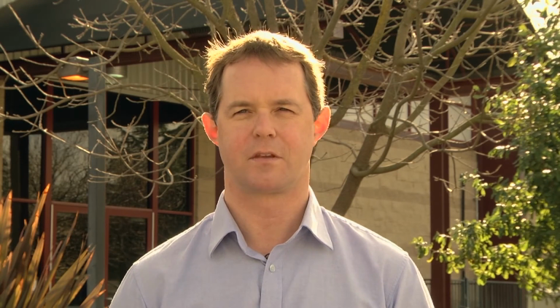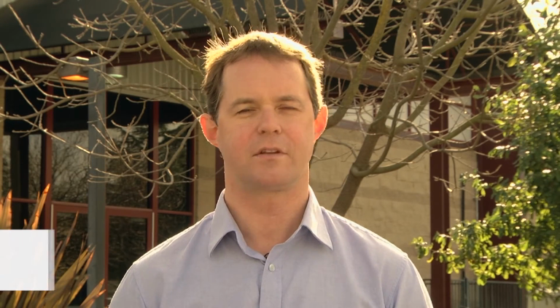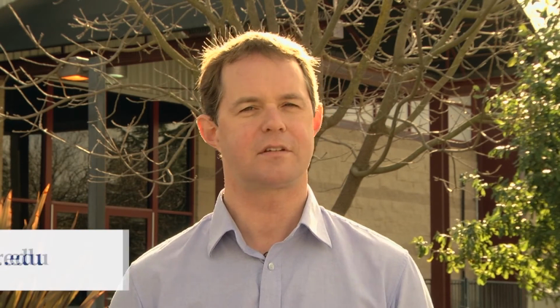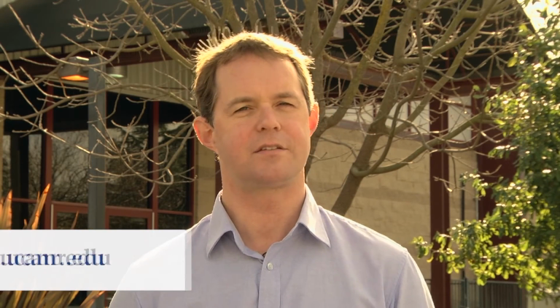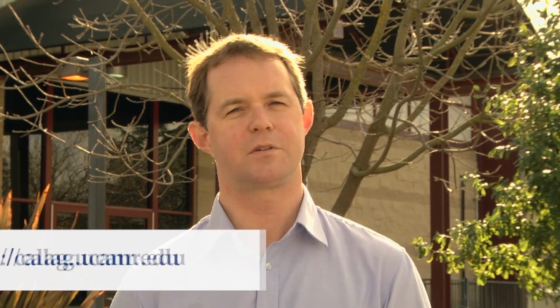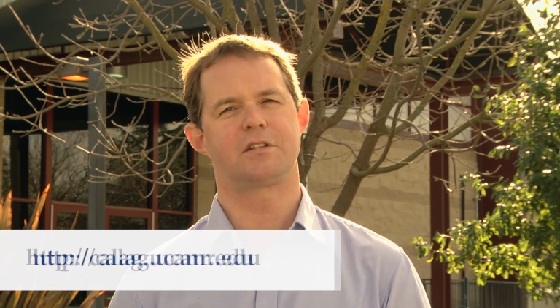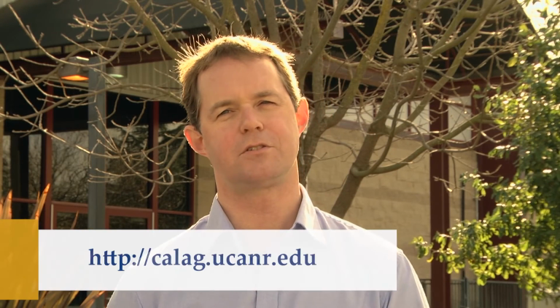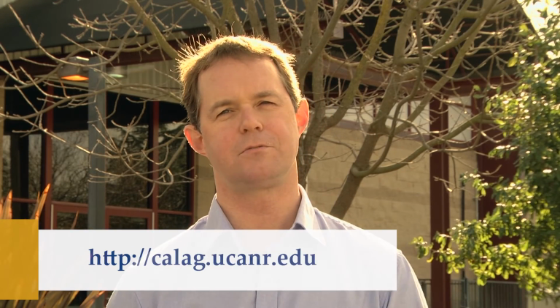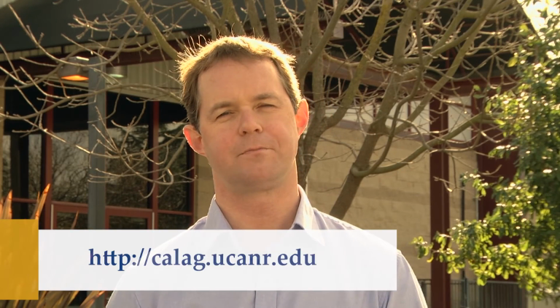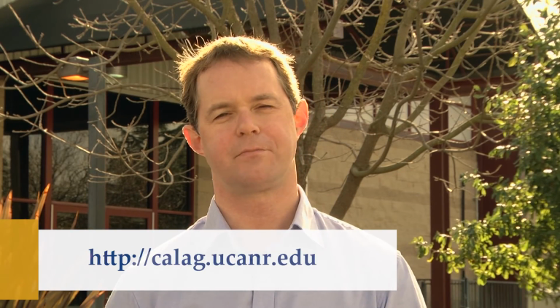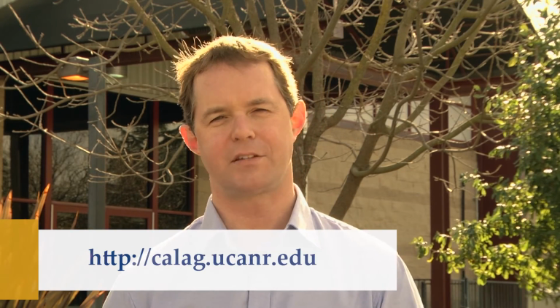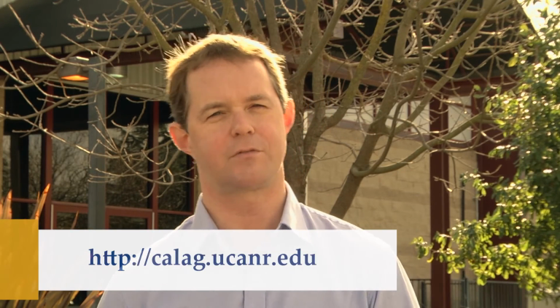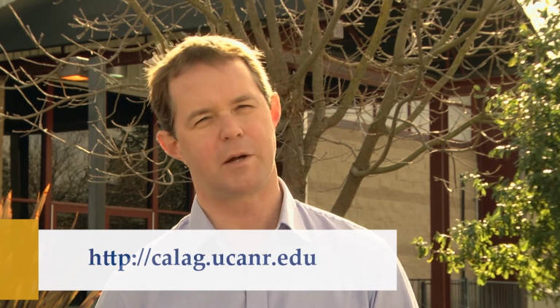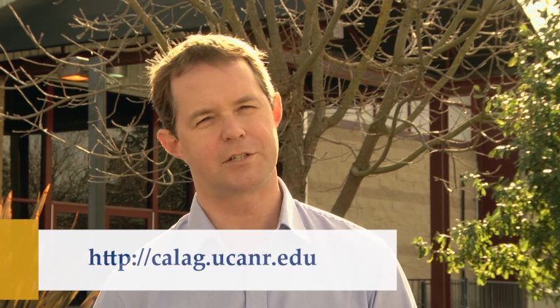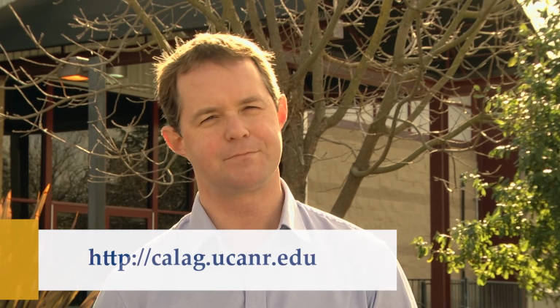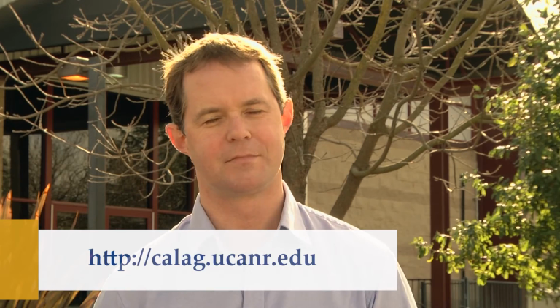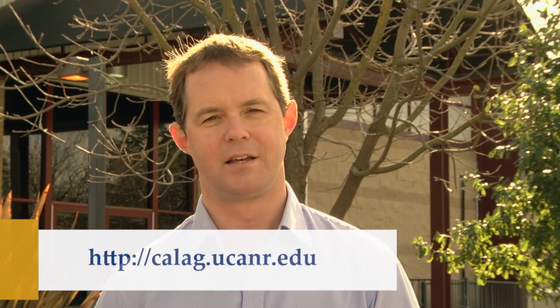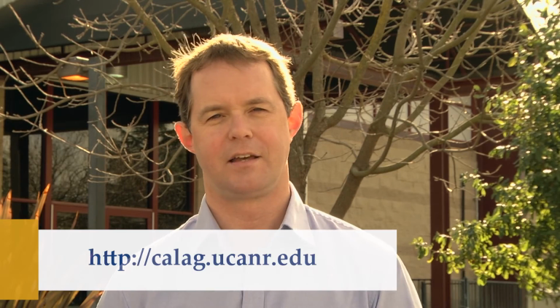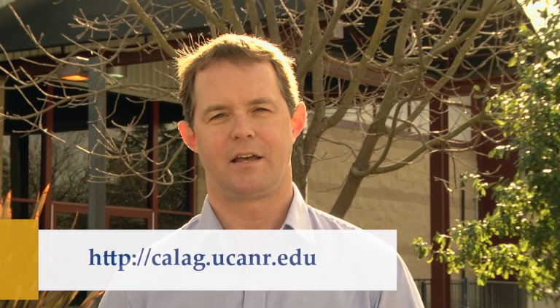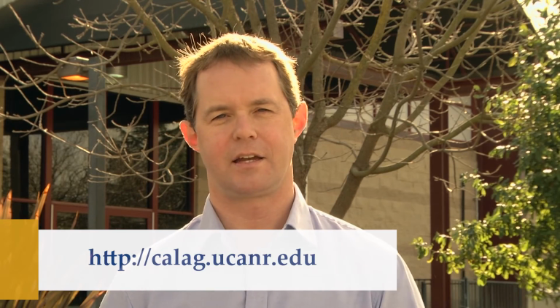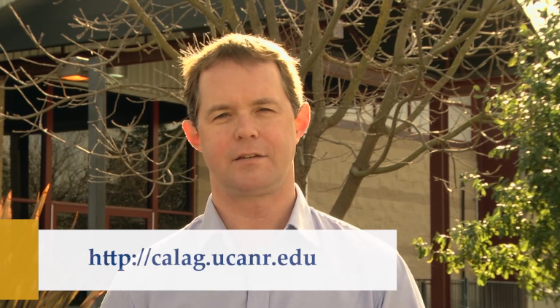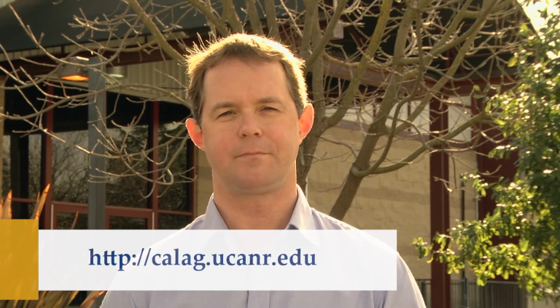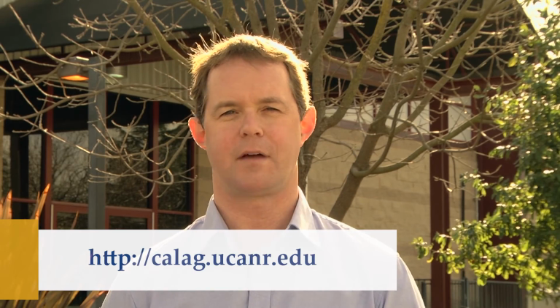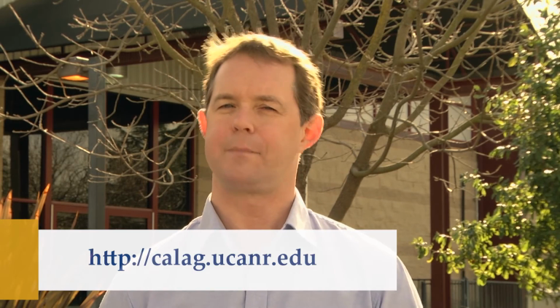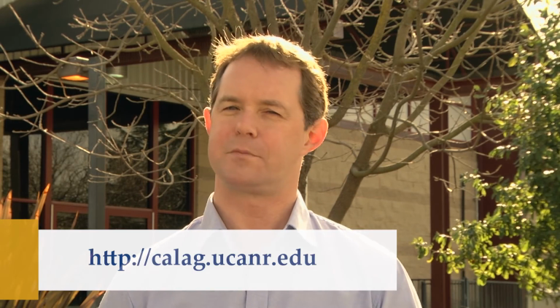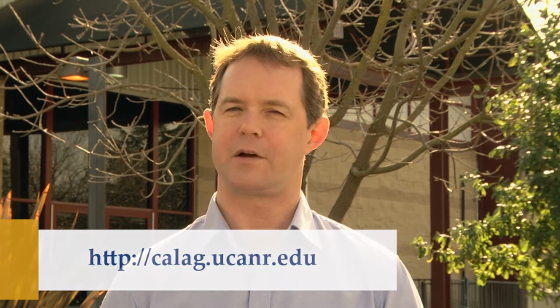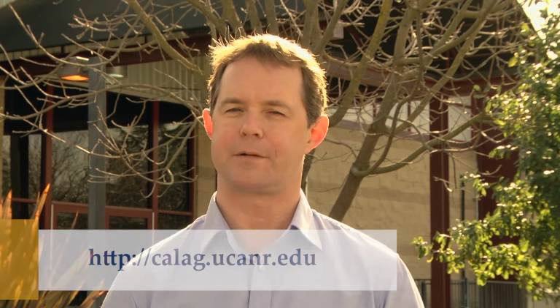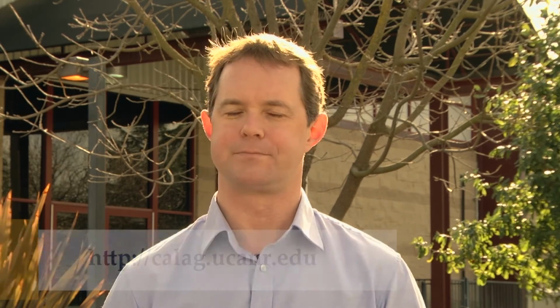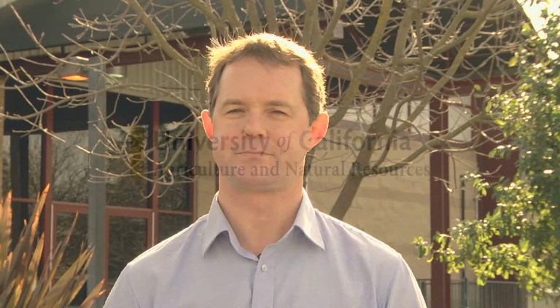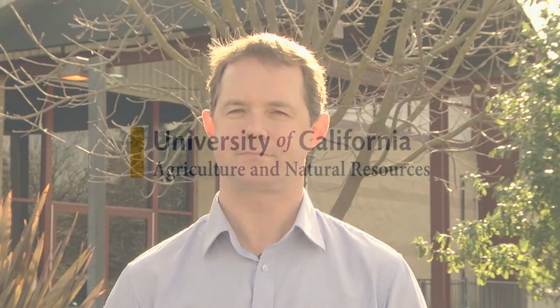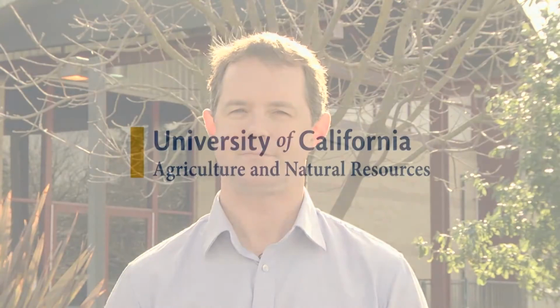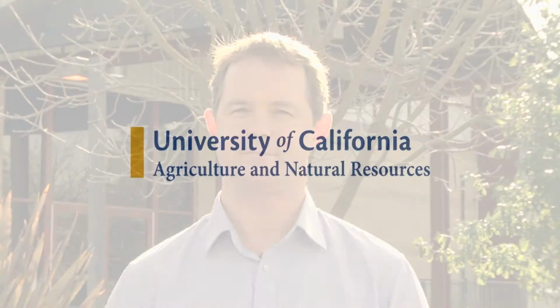So that's a taste of what's in the issue. Thanks again for watching. I'm Jim Downing. Thanks.